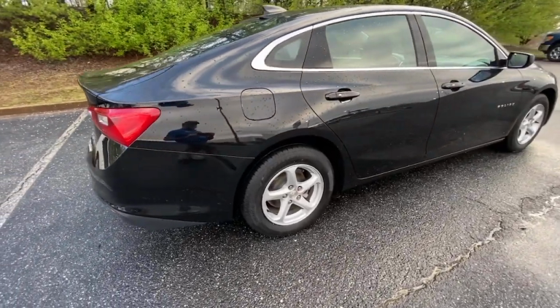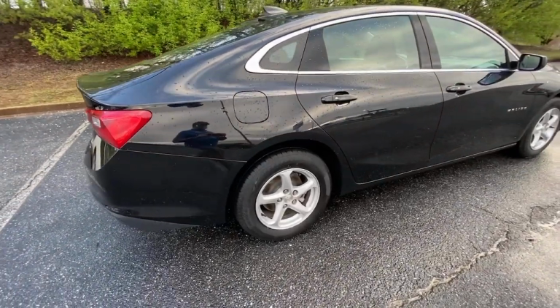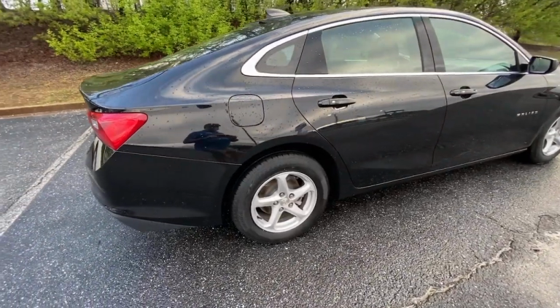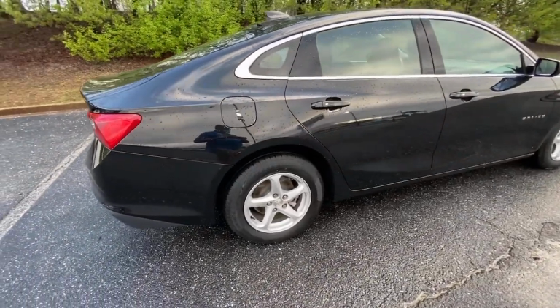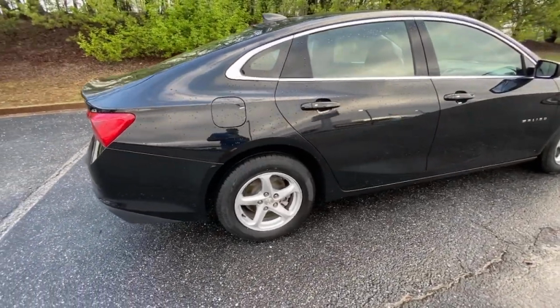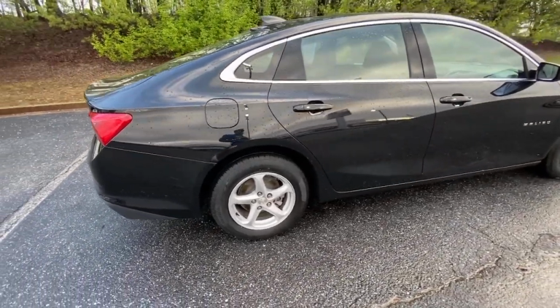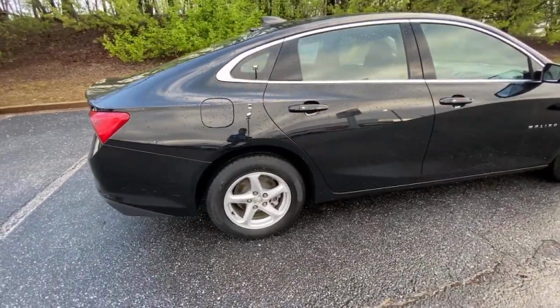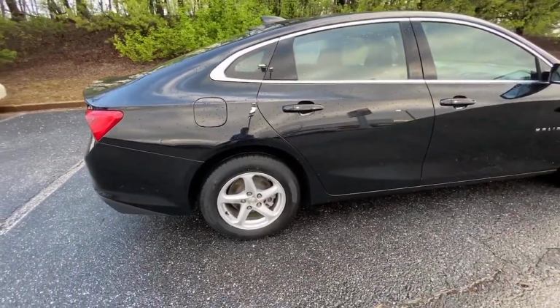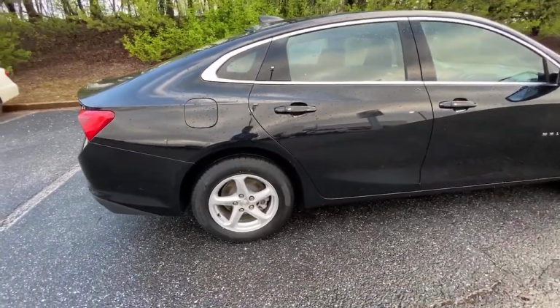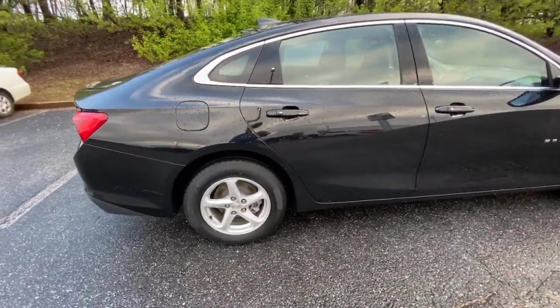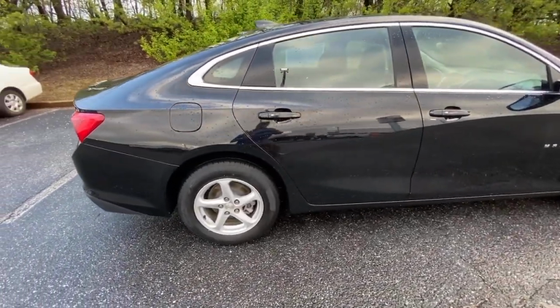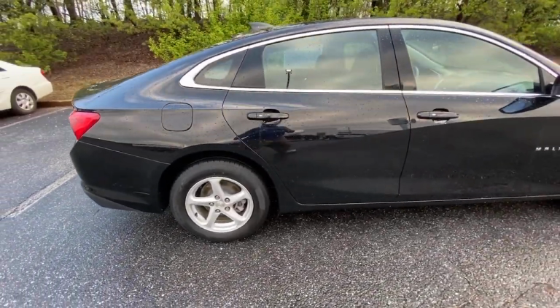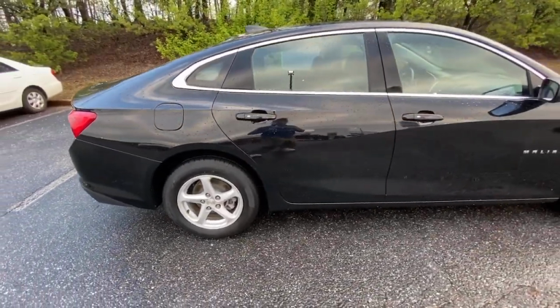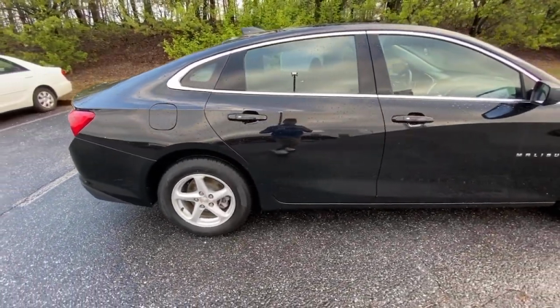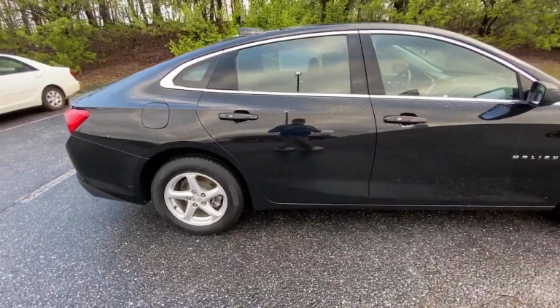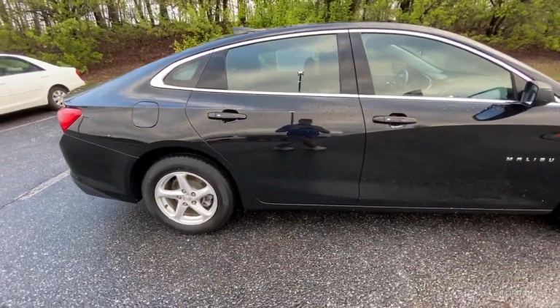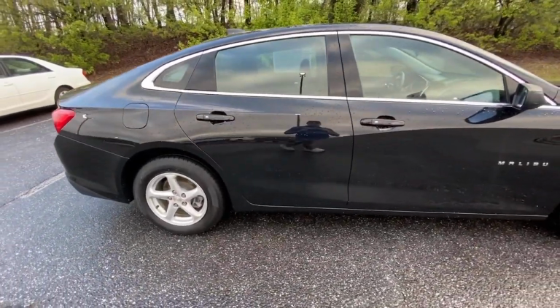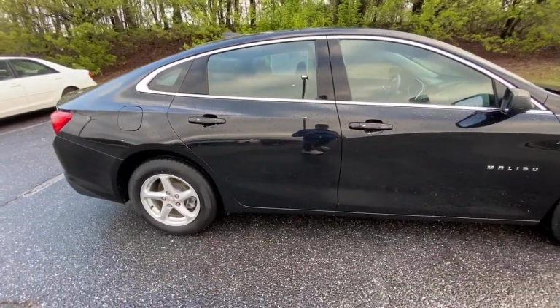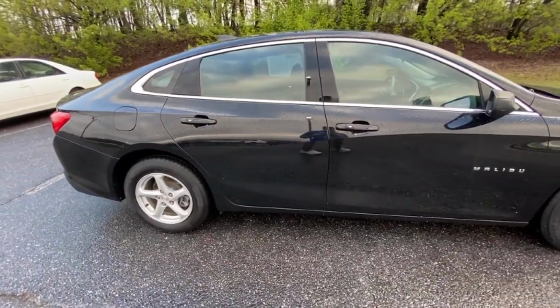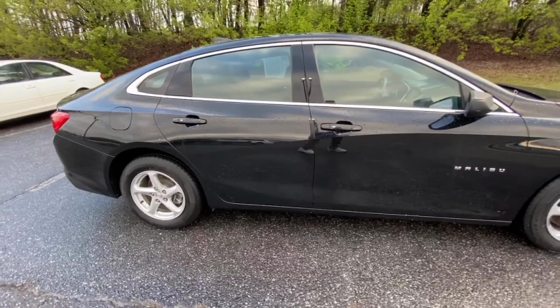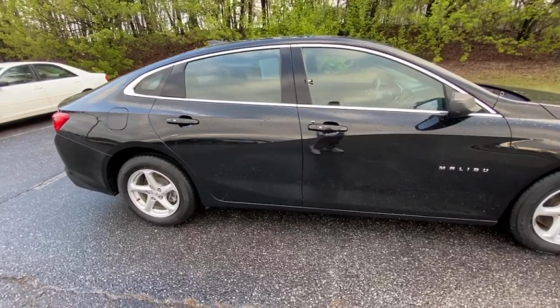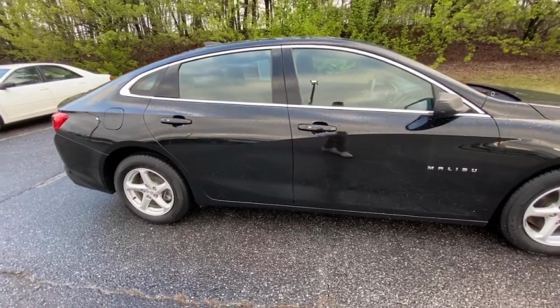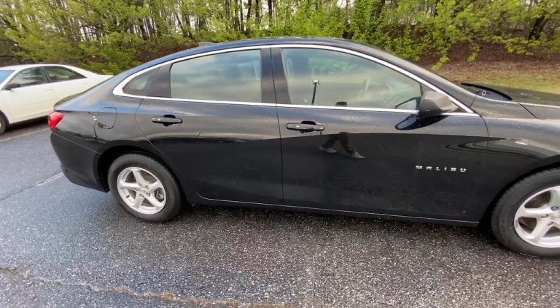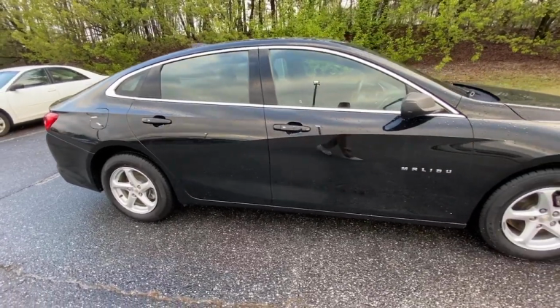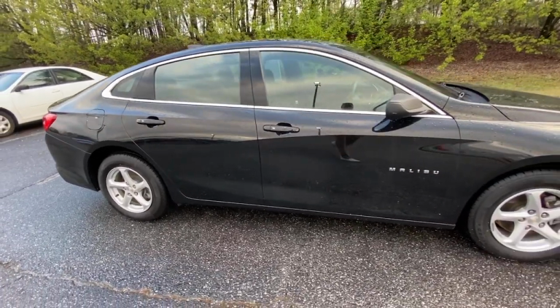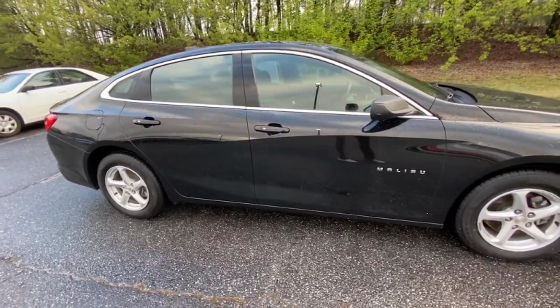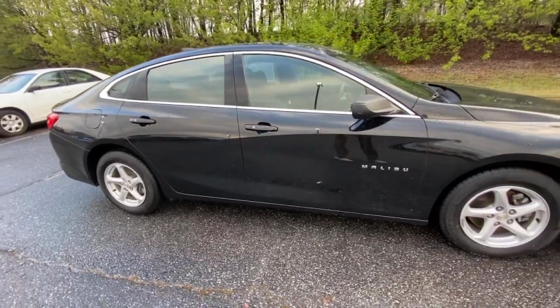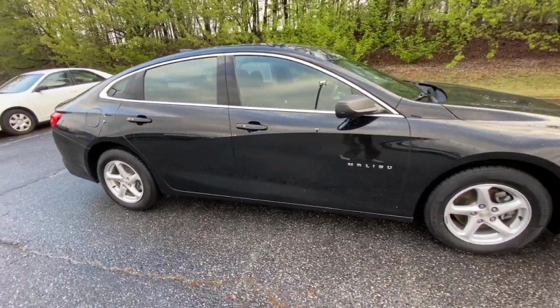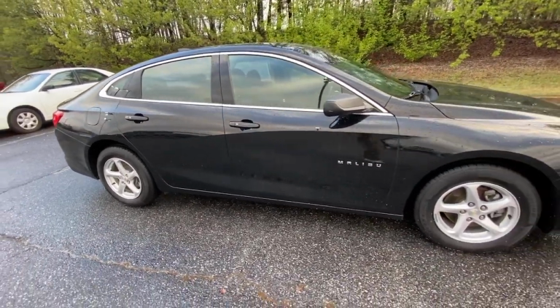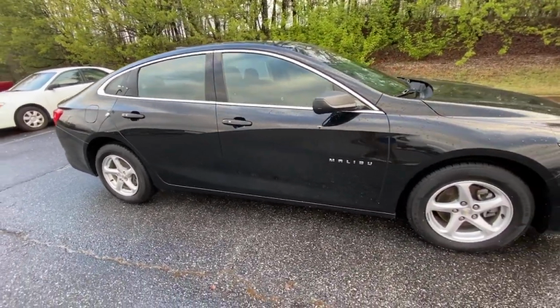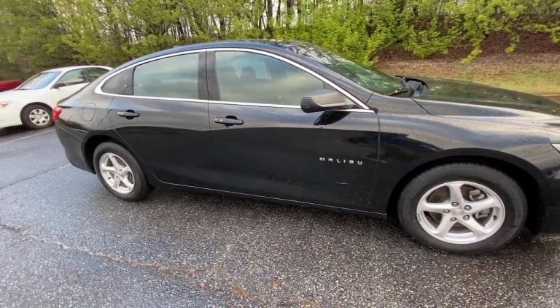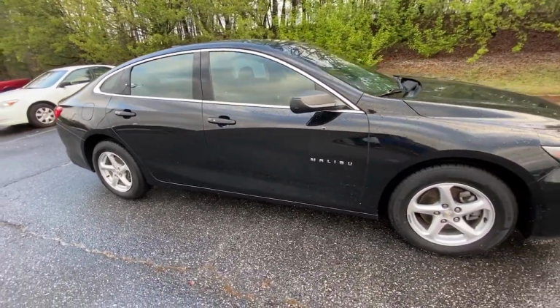Power steering. Sporty and refined meets safe and comfortable in the Malibu. Come in for a test drive.